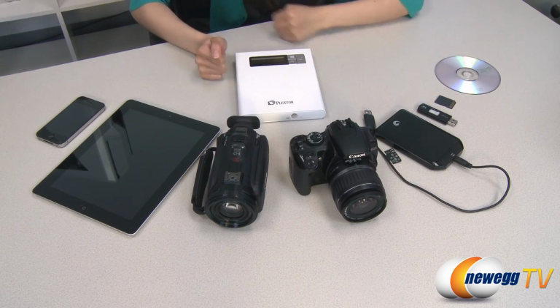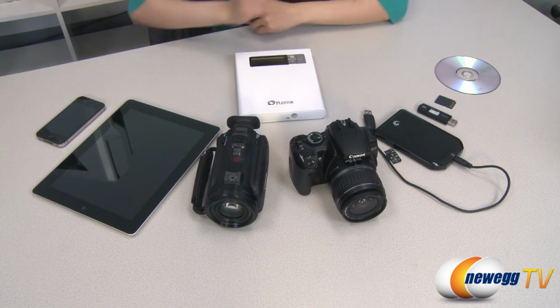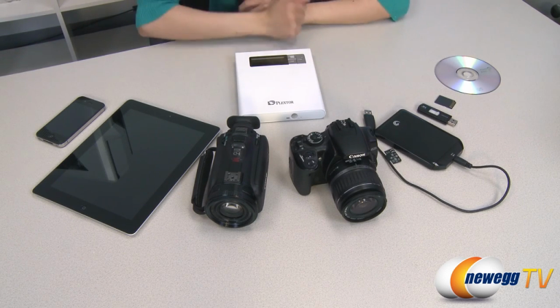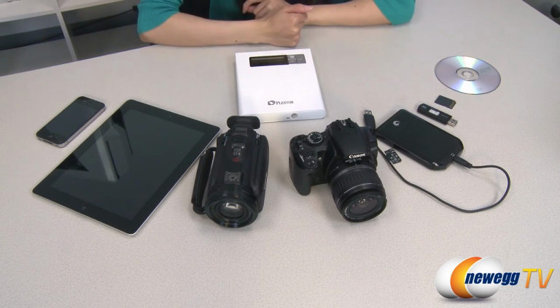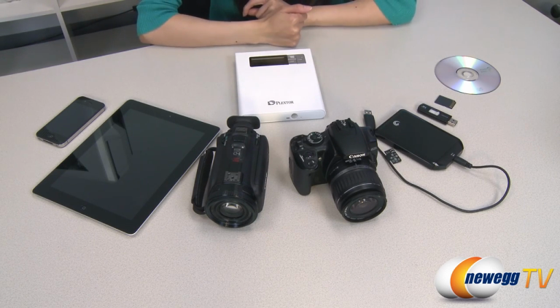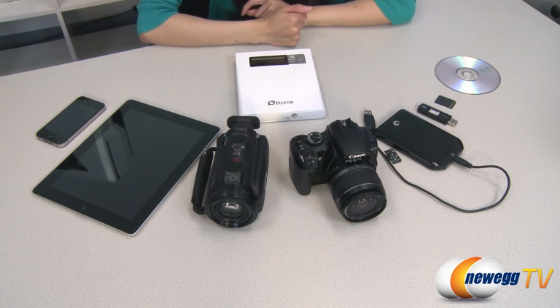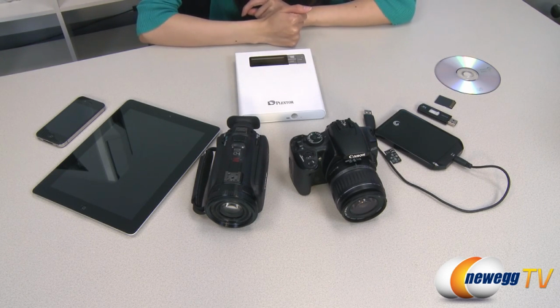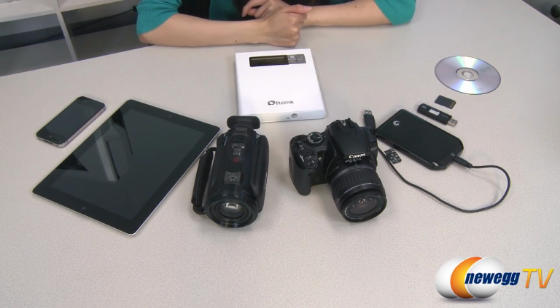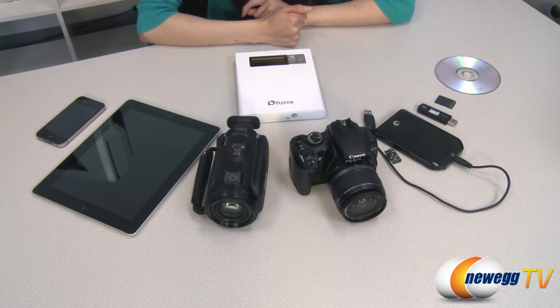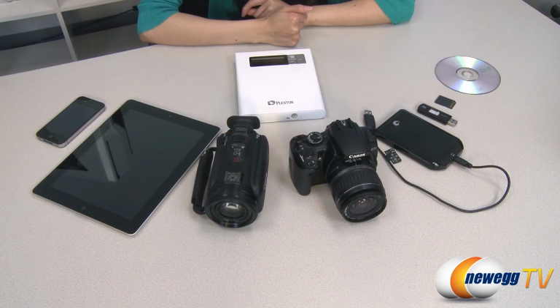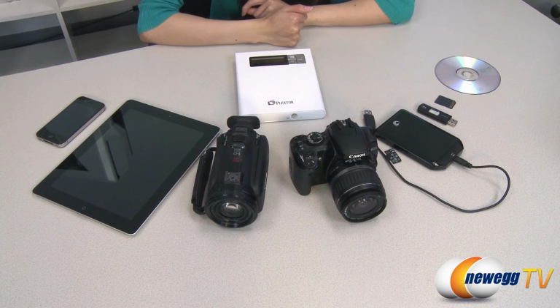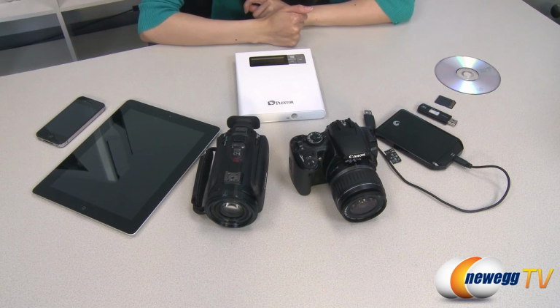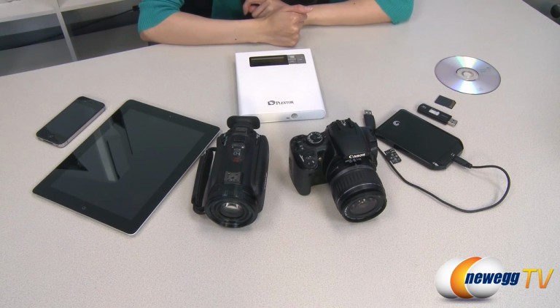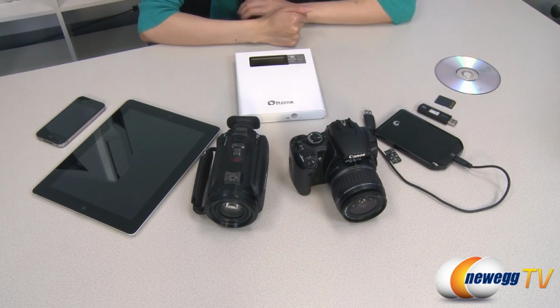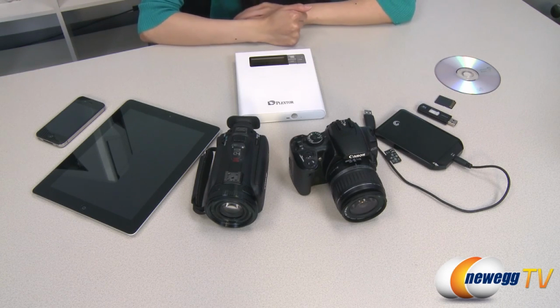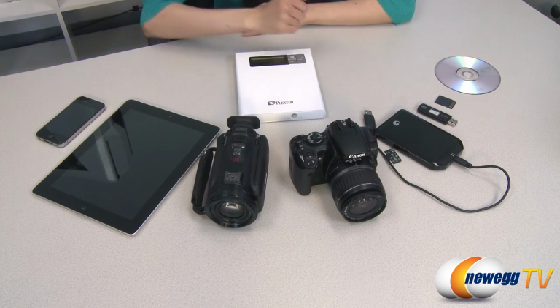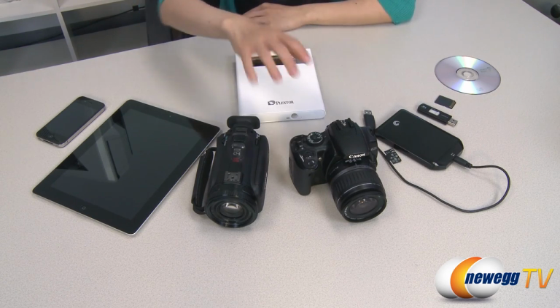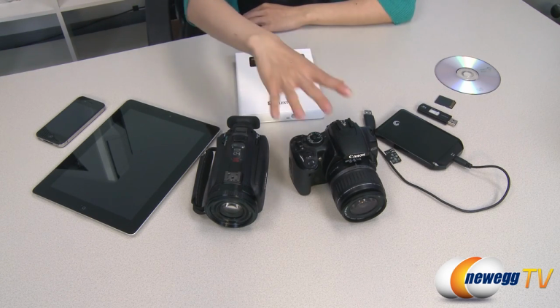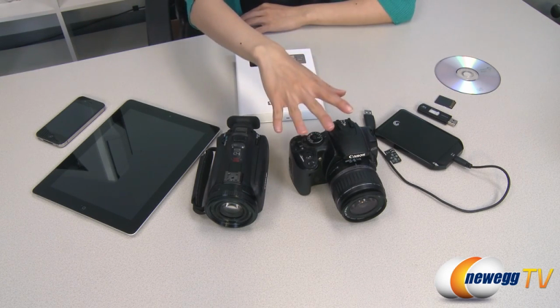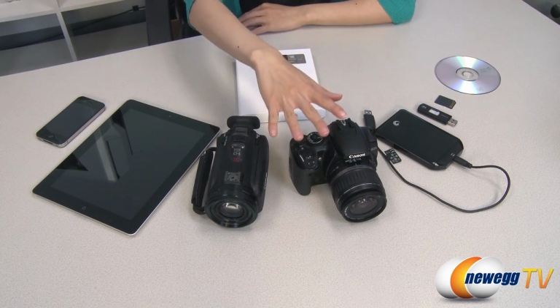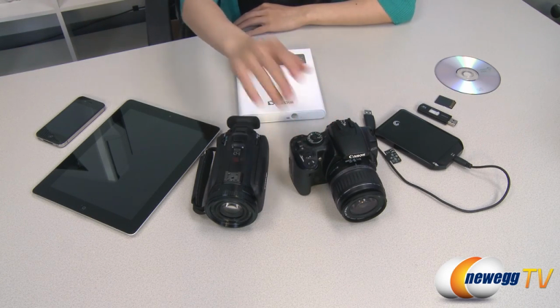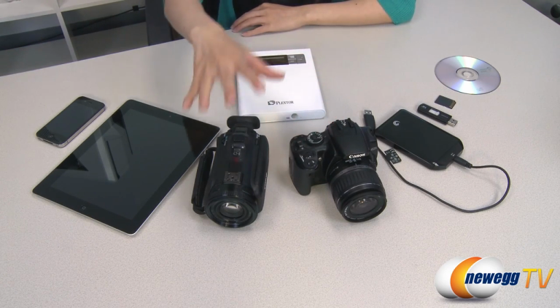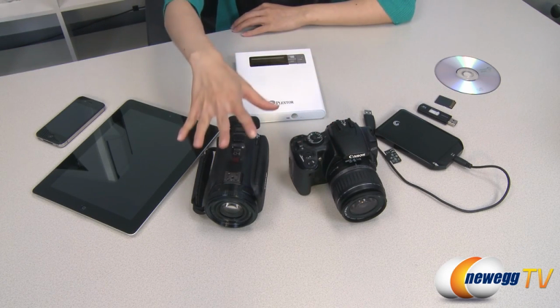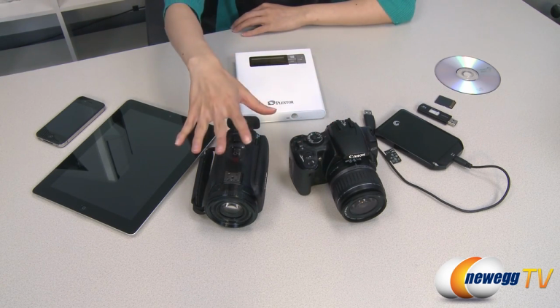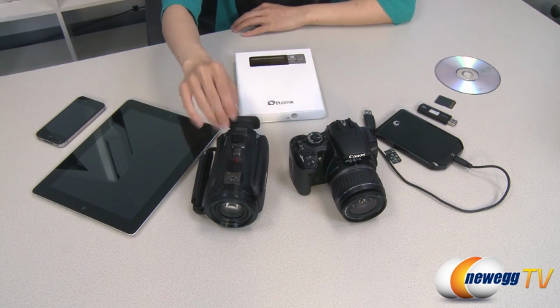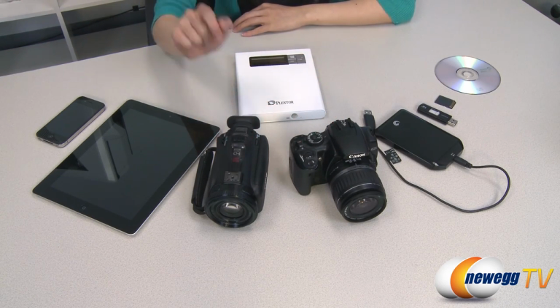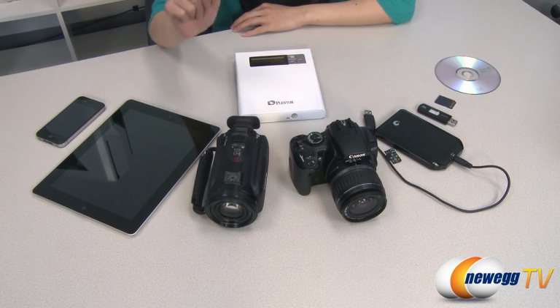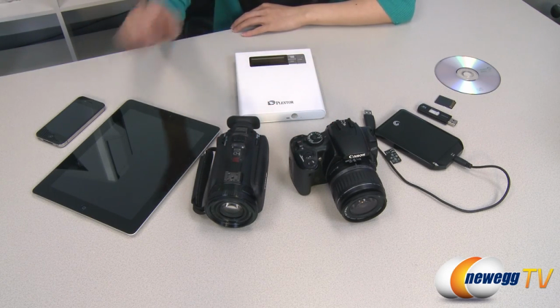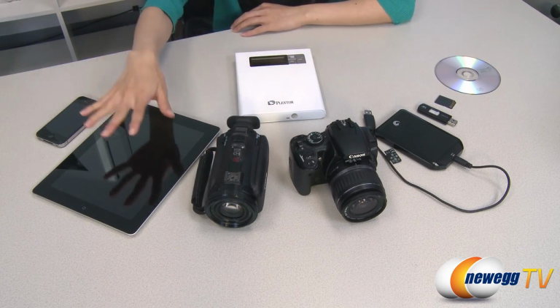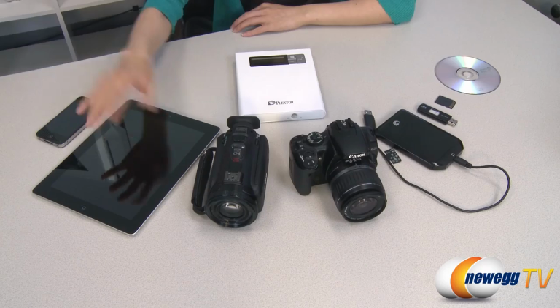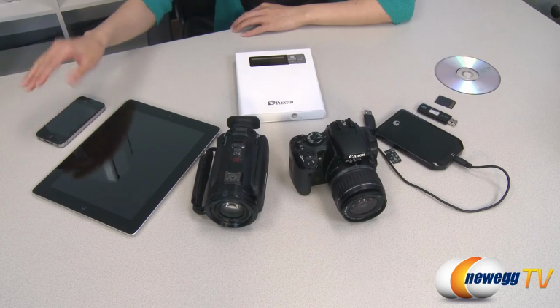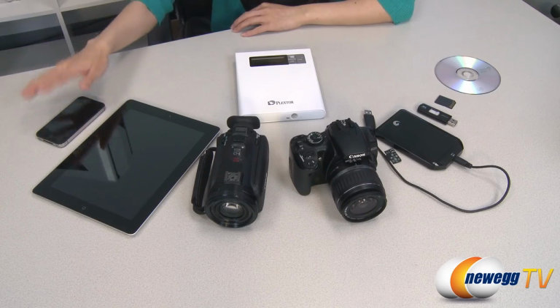As a standalone device, it can copy data onto a disk from a digital camera or video camera, as well as from a tablet or smartphone.